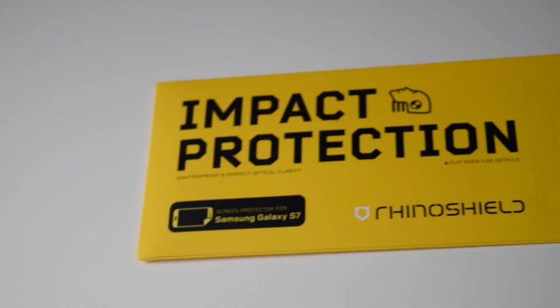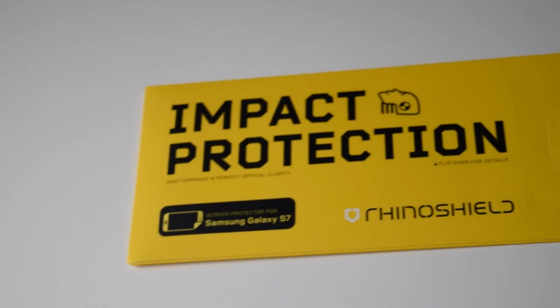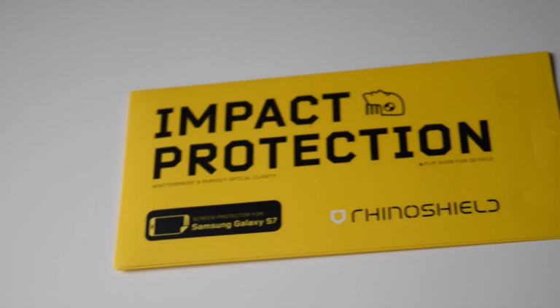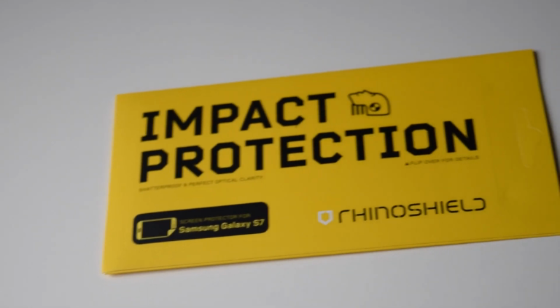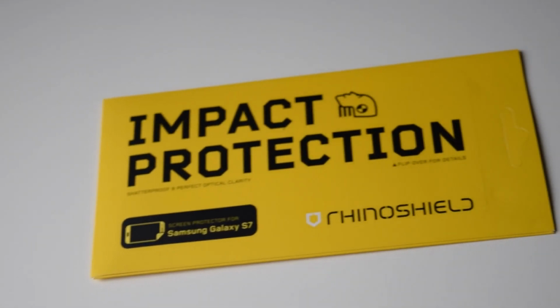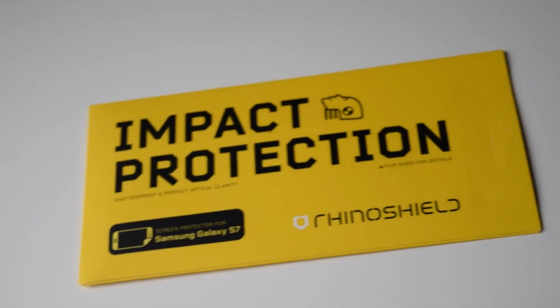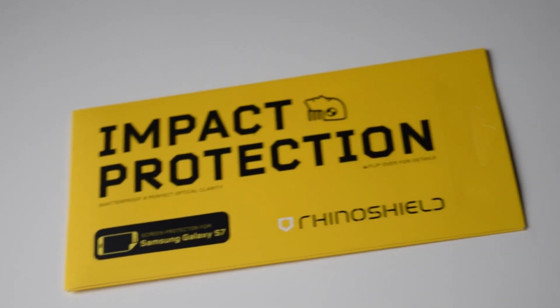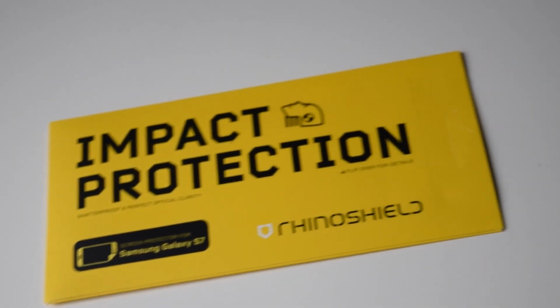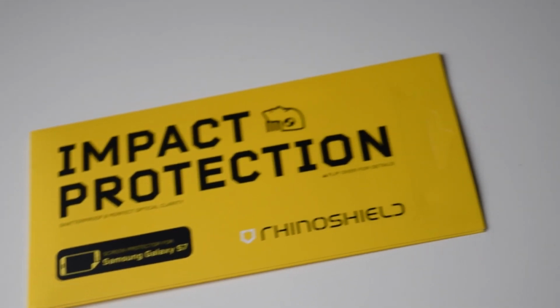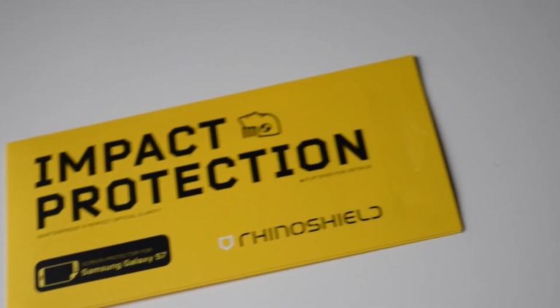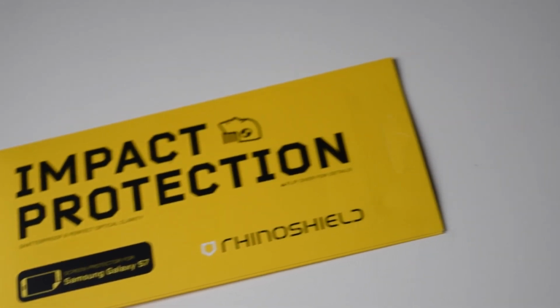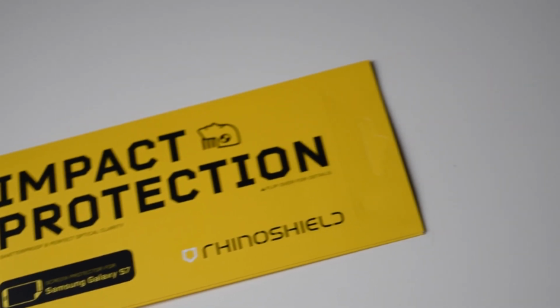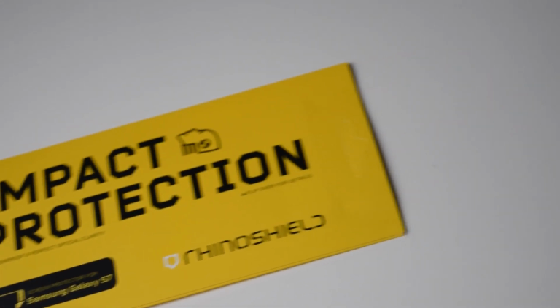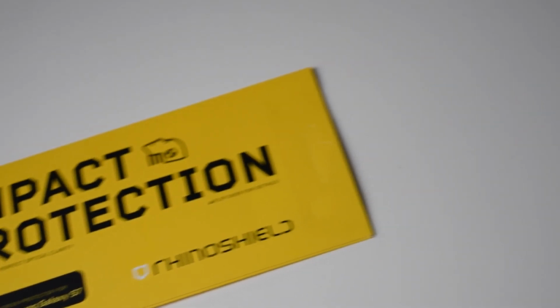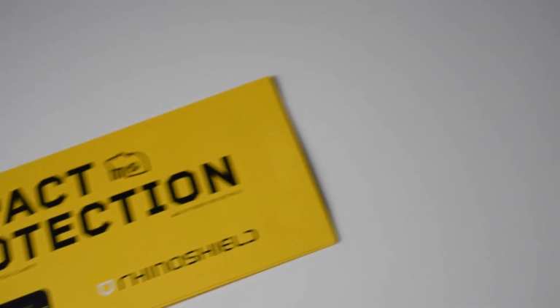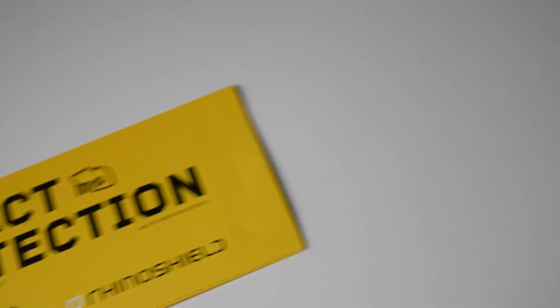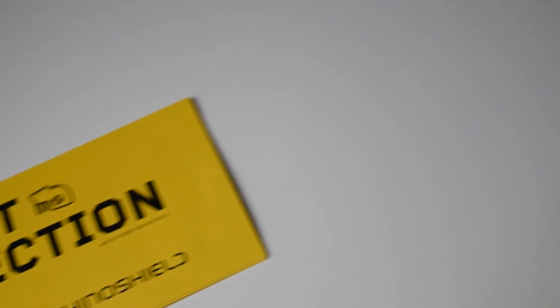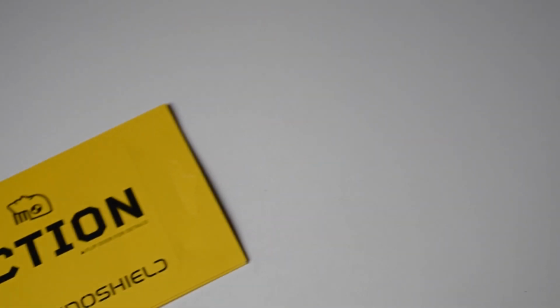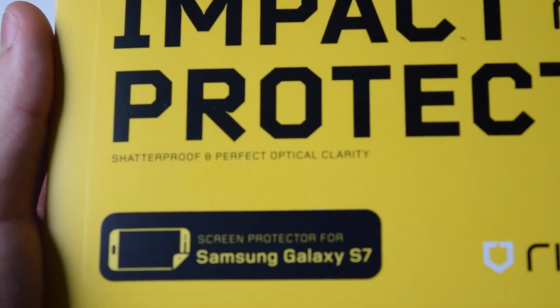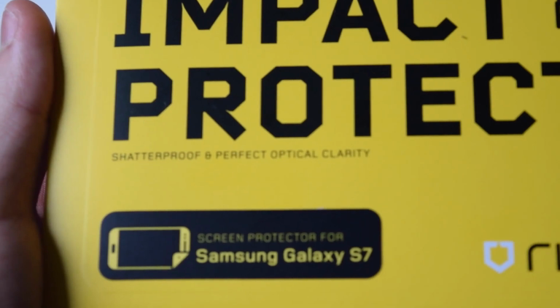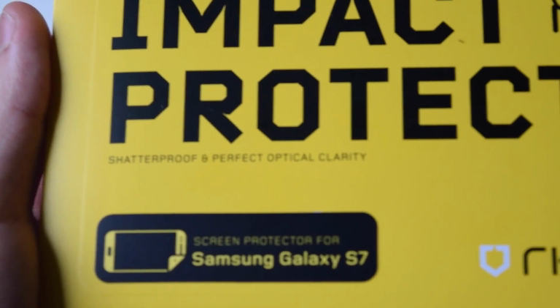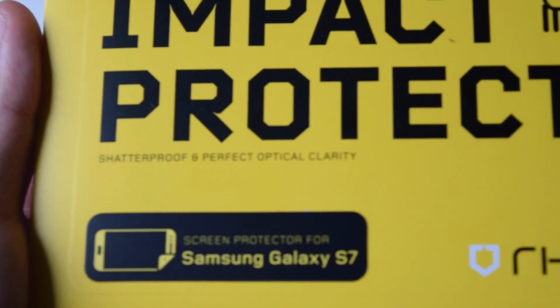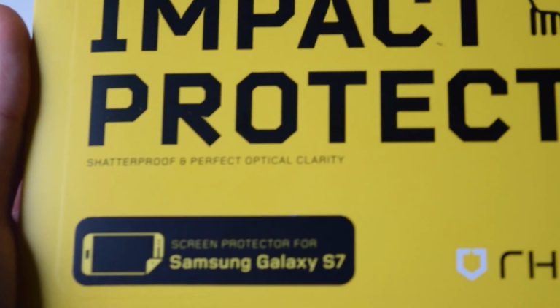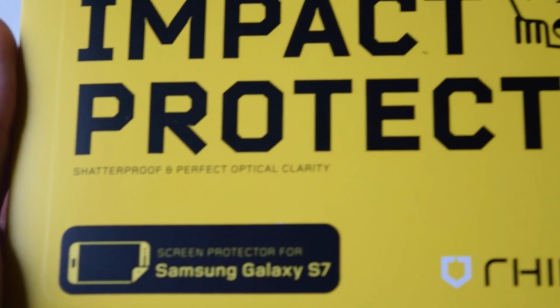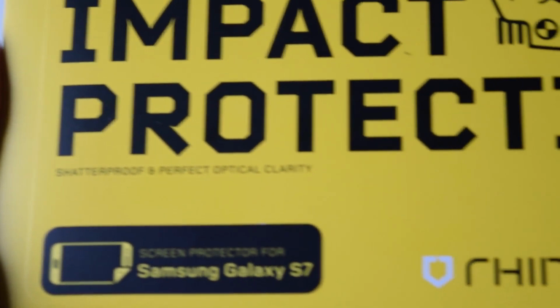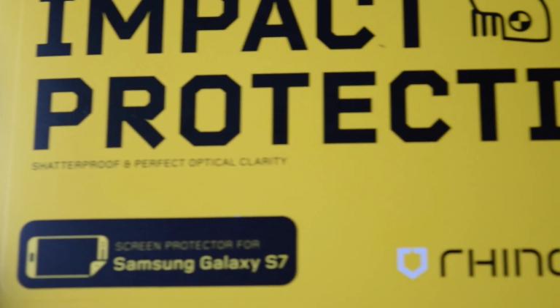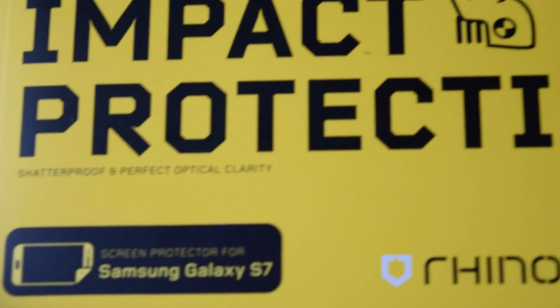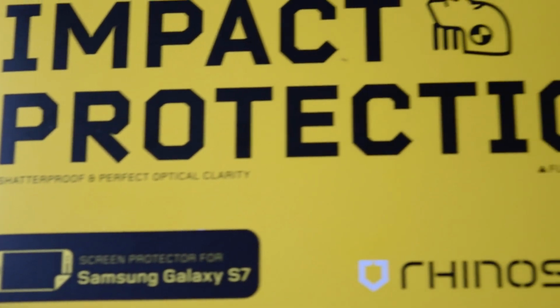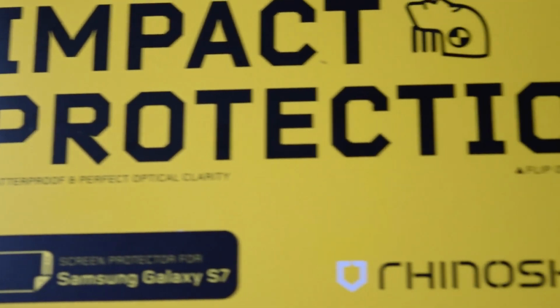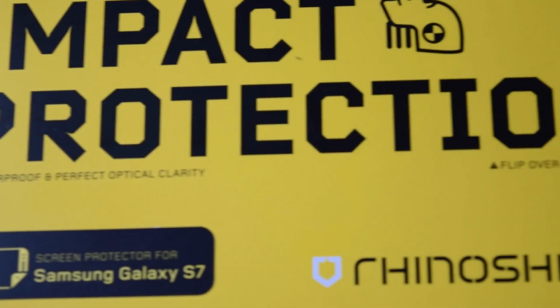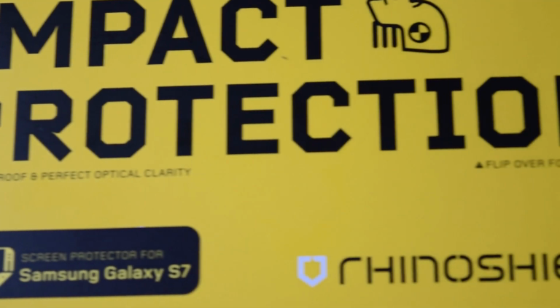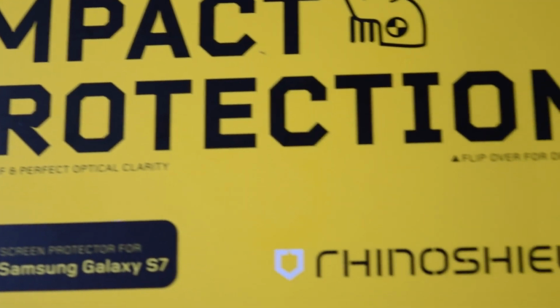Hey guys, Techrom here. Today we're going to unbox and review the Rhinoshield screen protector for your Samsung Galaxy S7.